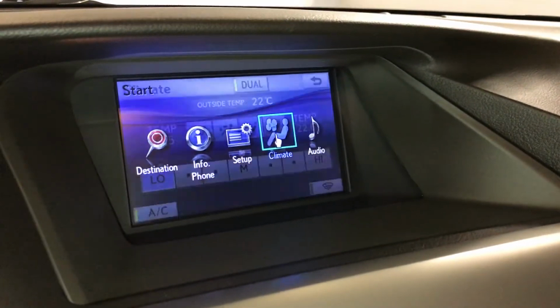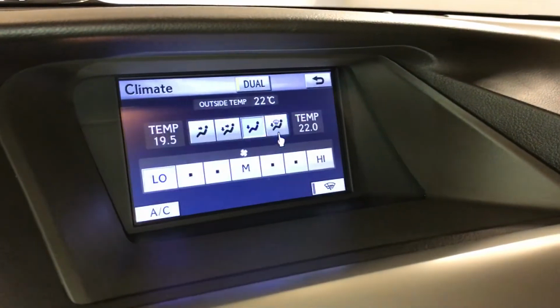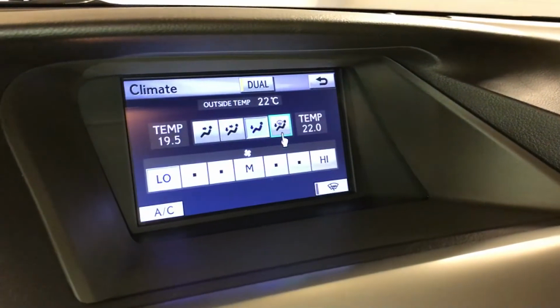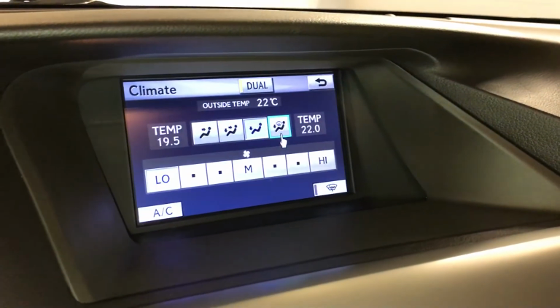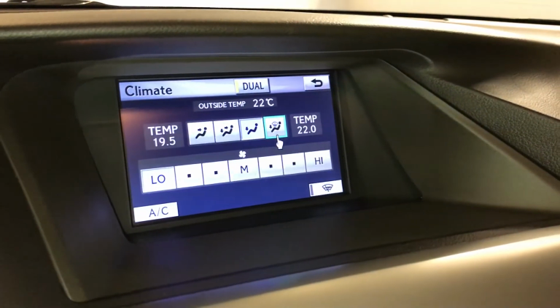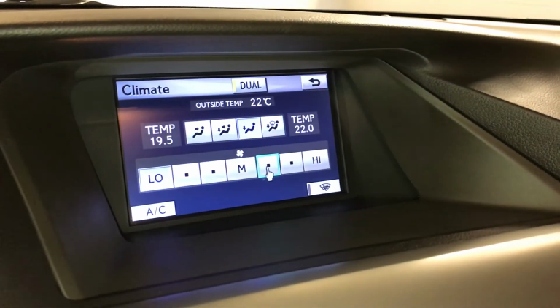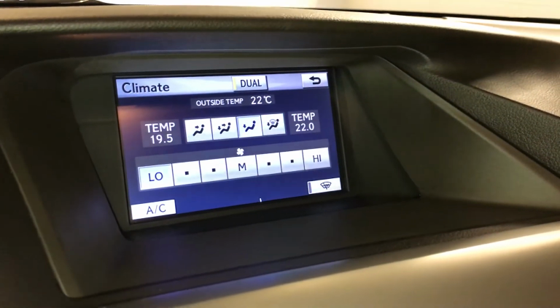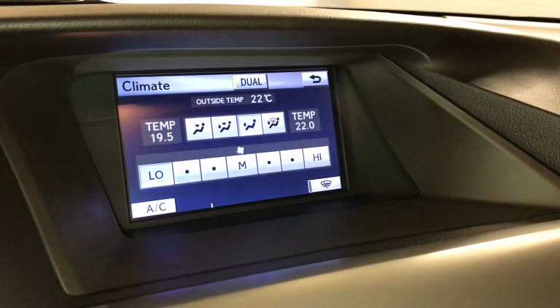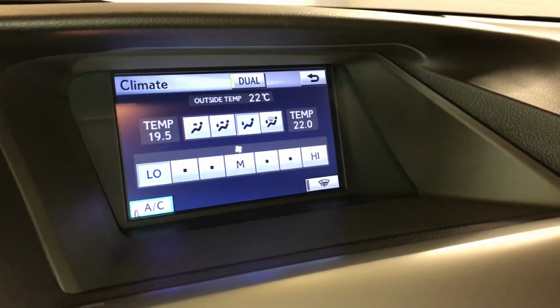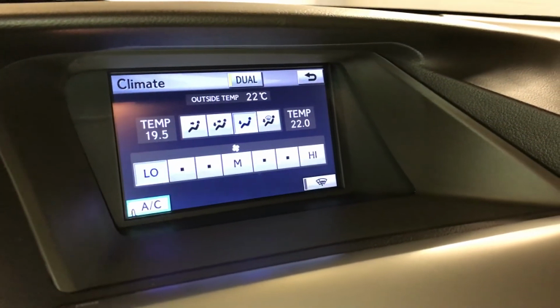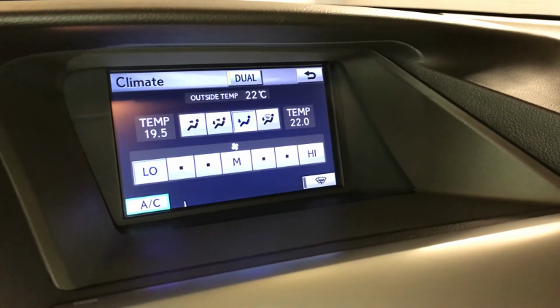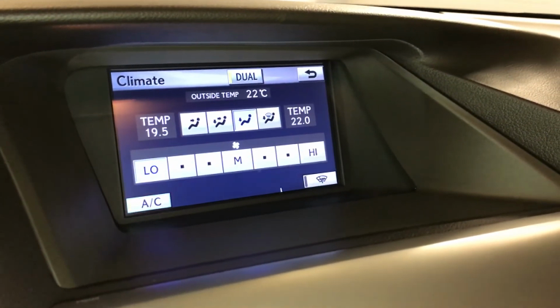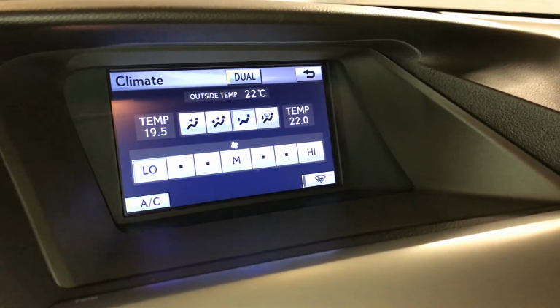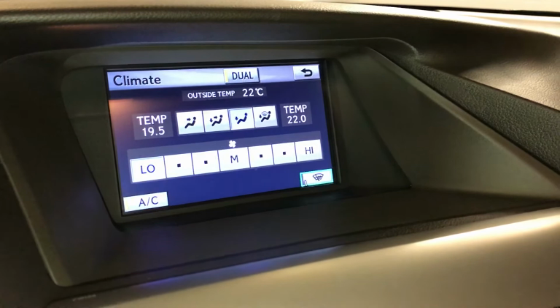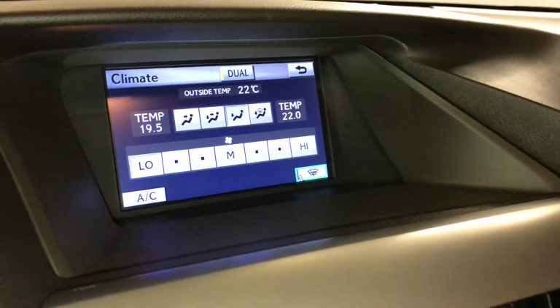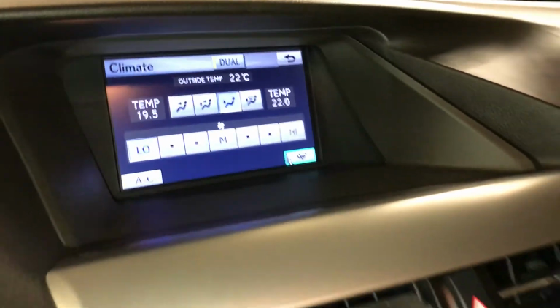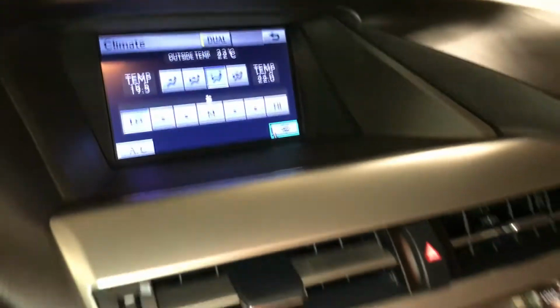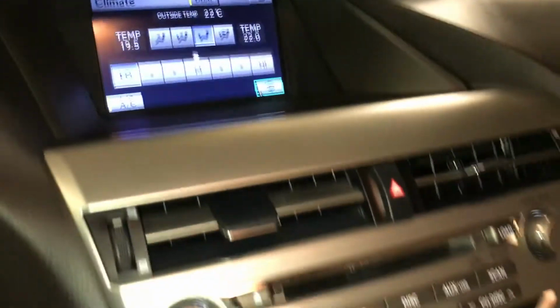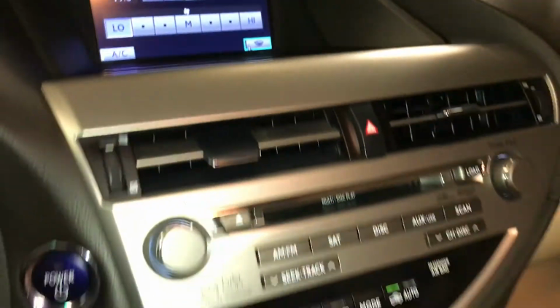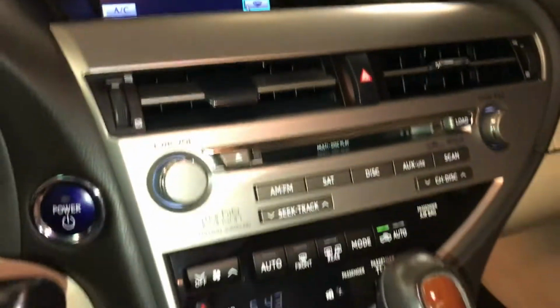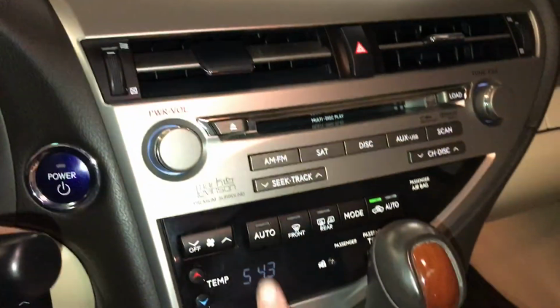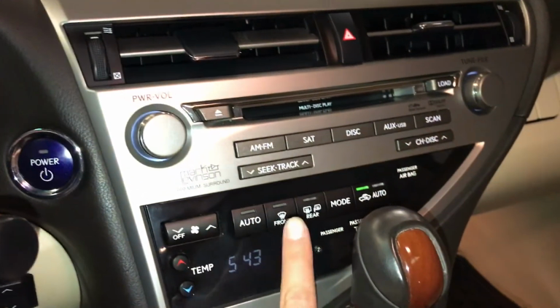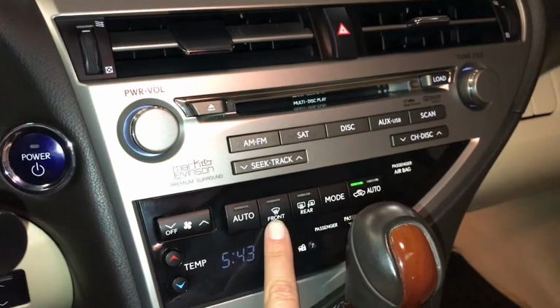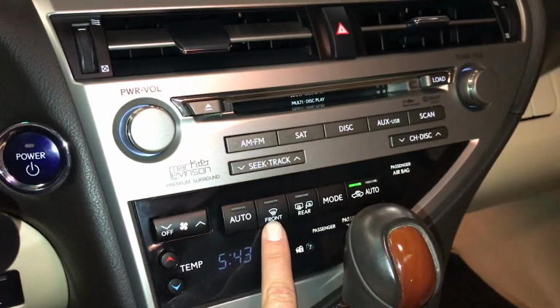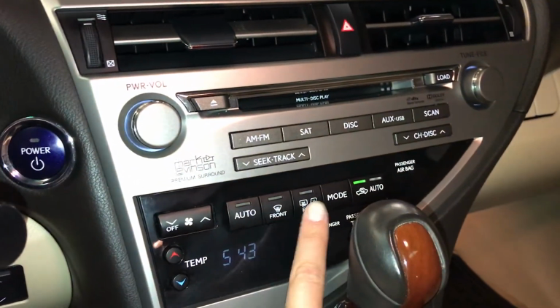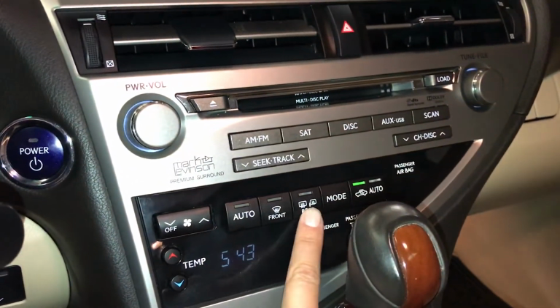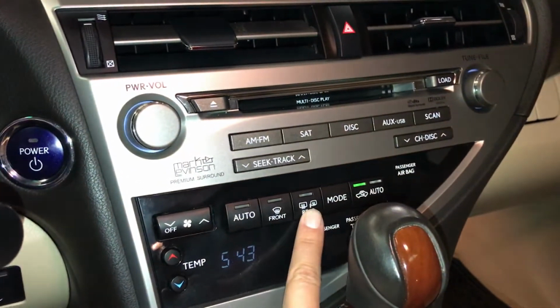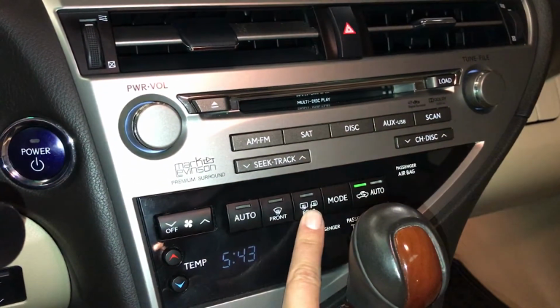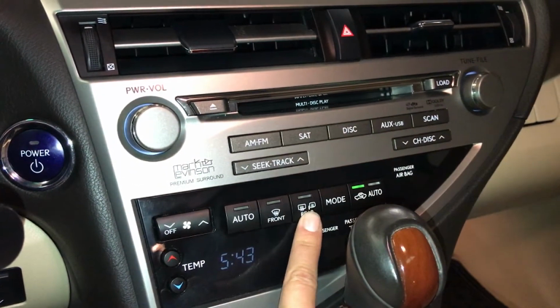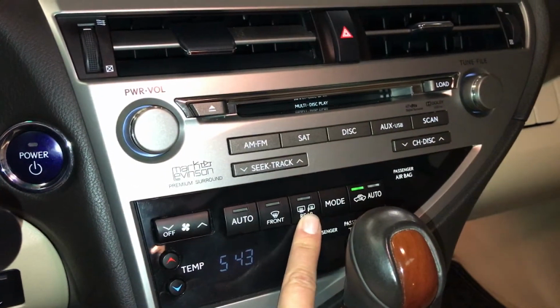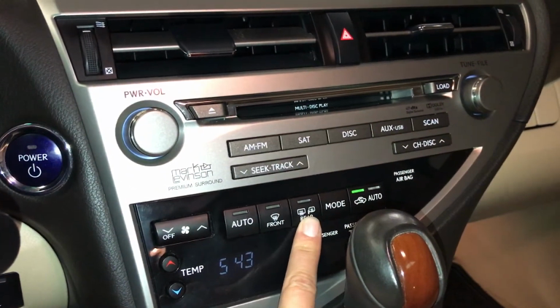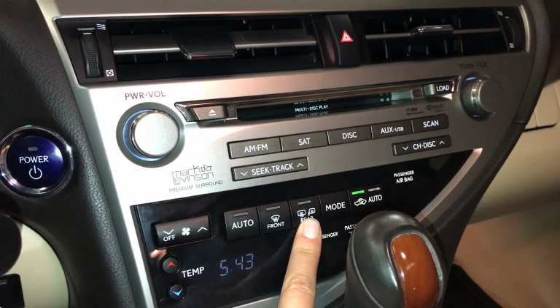Dual zone climate control, AC, windshield wiper deicer, front and rear defrost, and heated side mirrors.